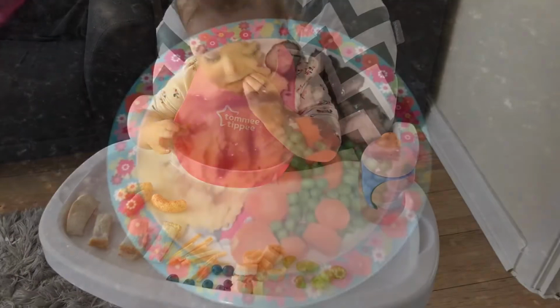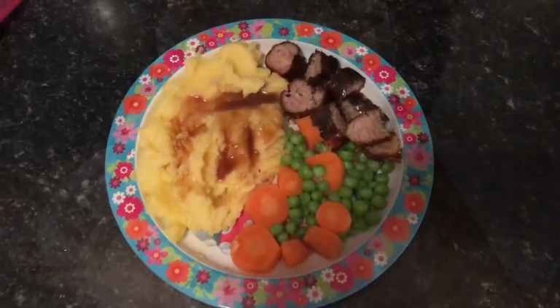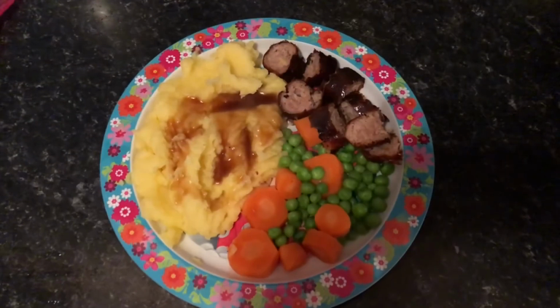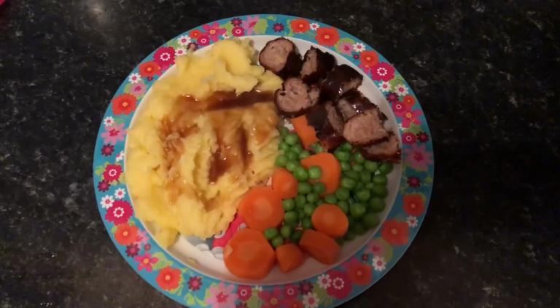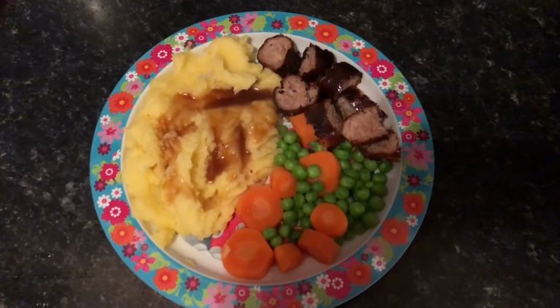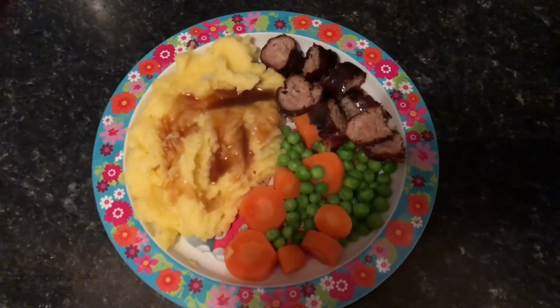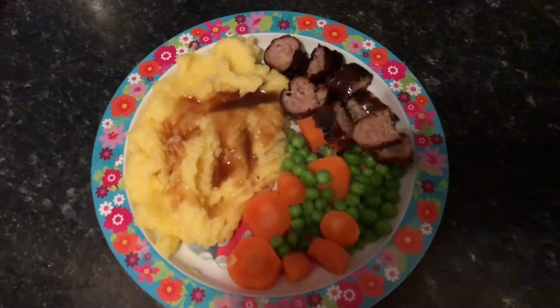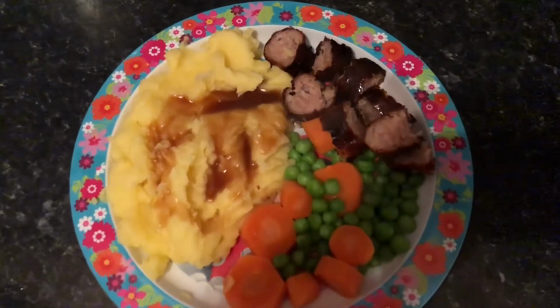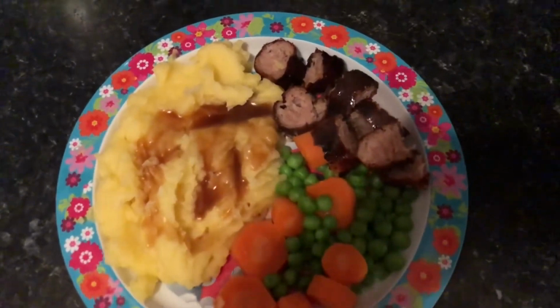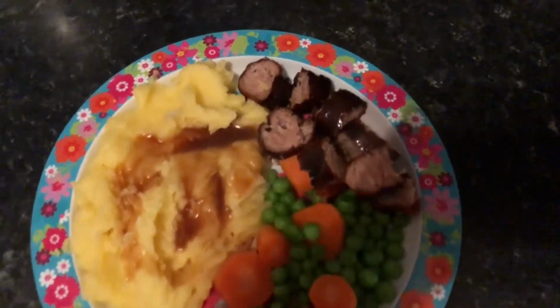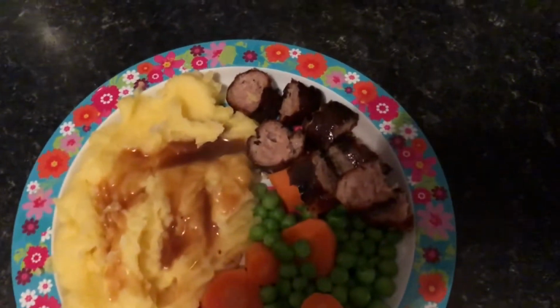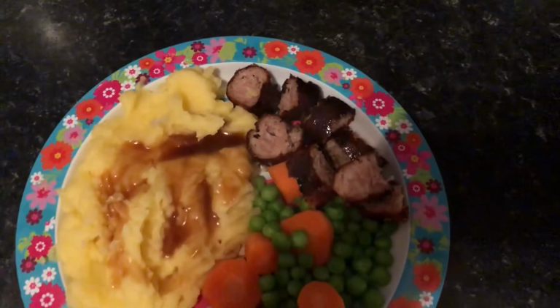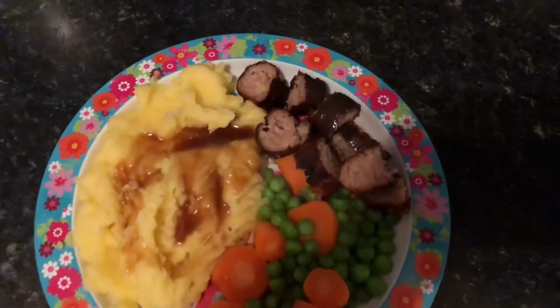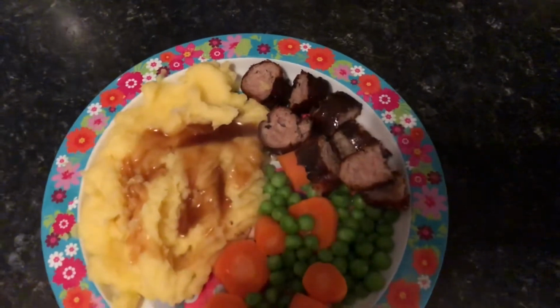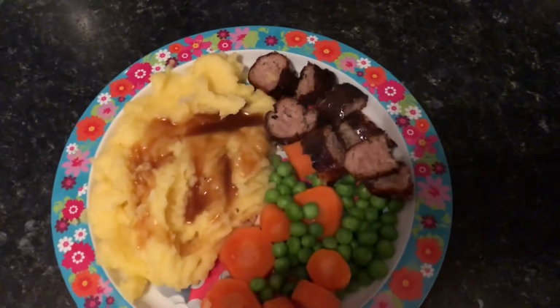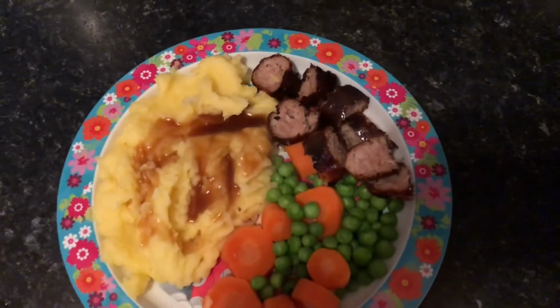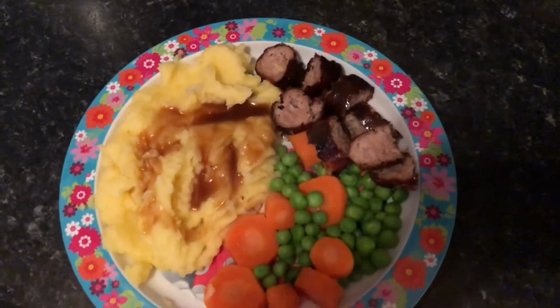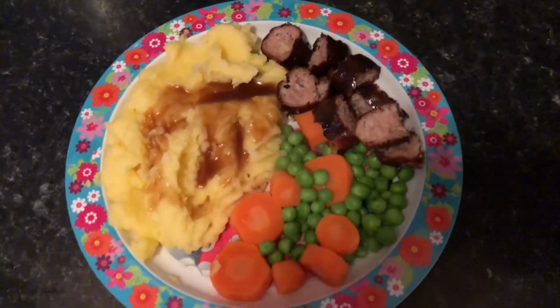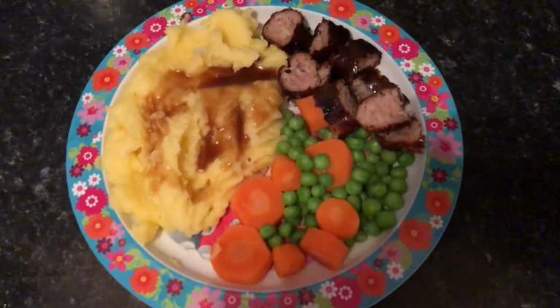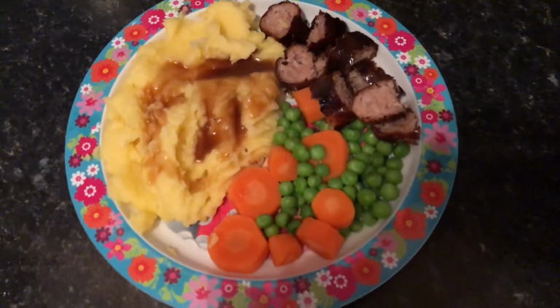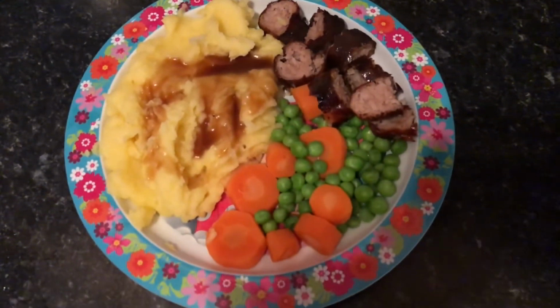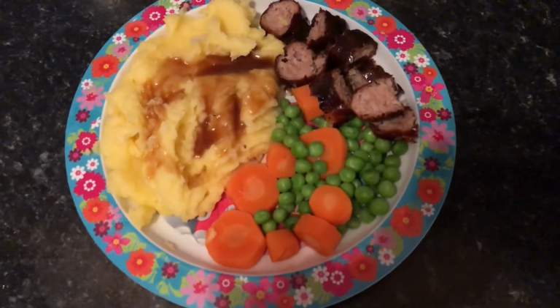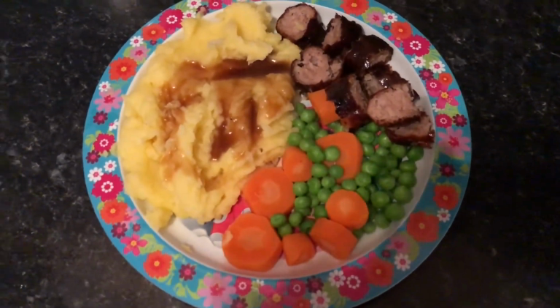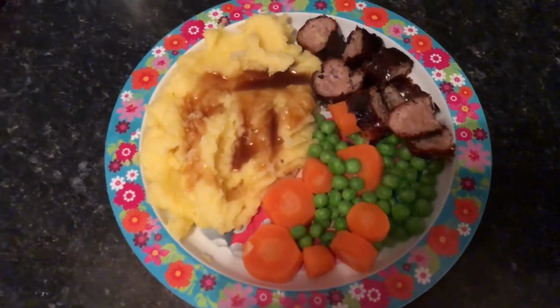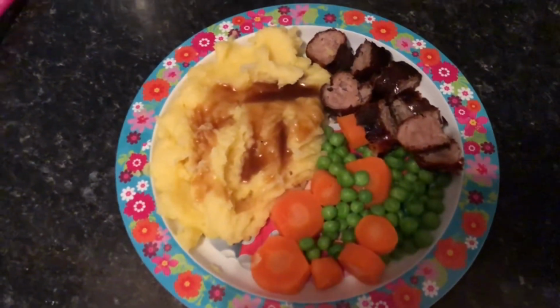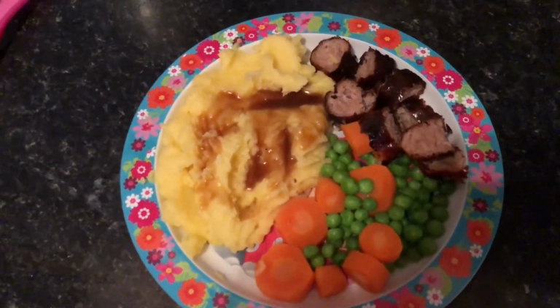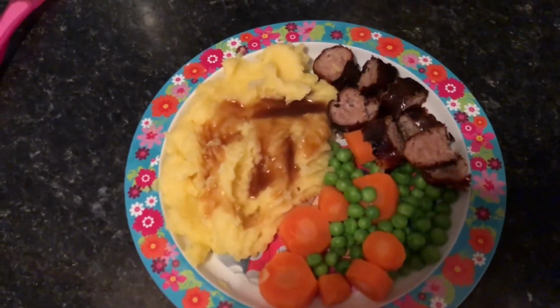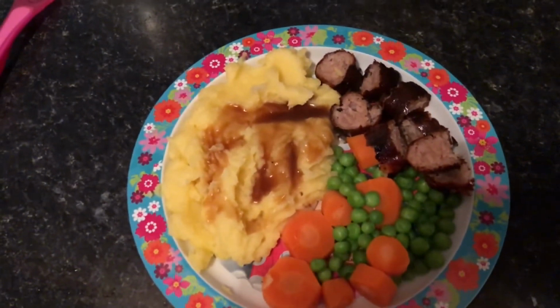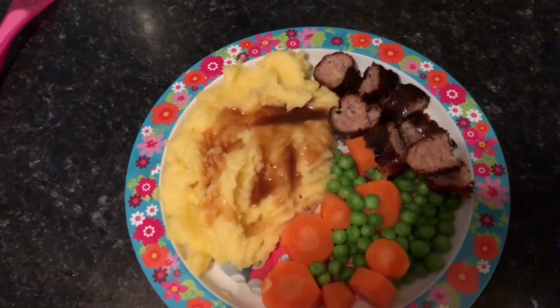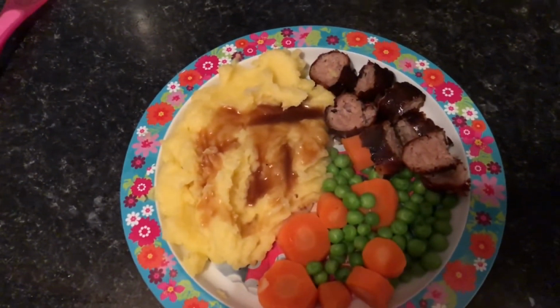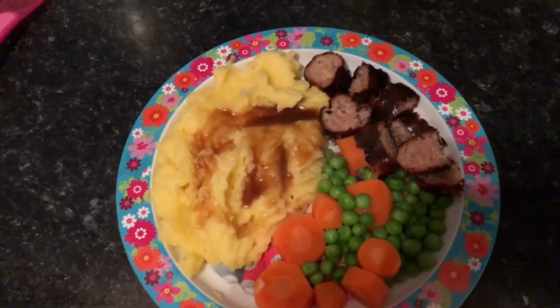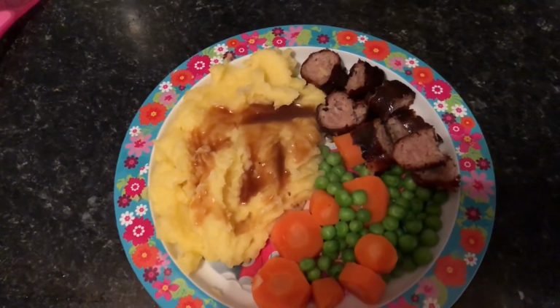For Lola's dinner tonight she is having a sausage, some peas, carrots and a bit of mash.